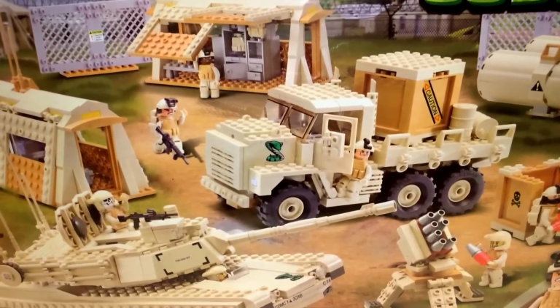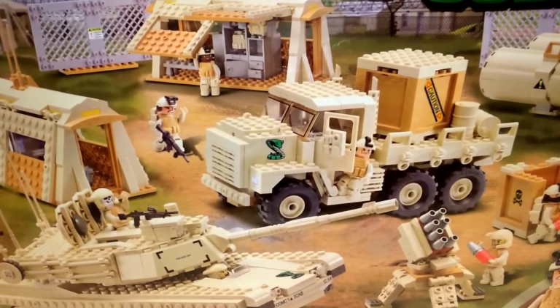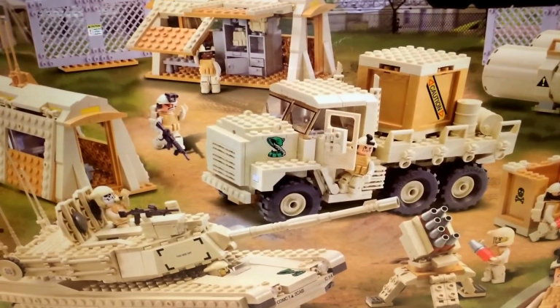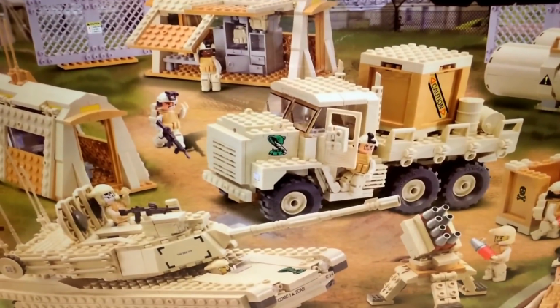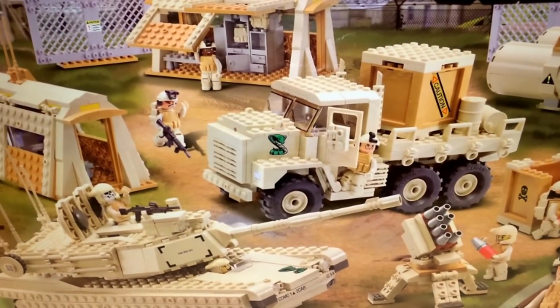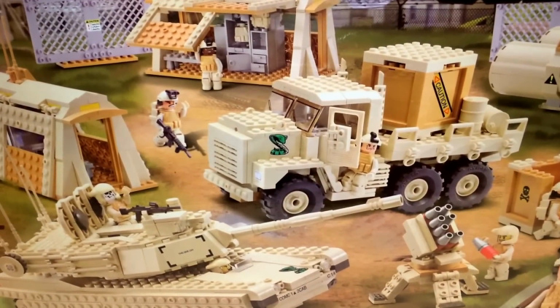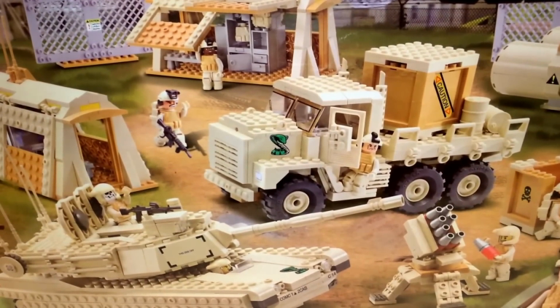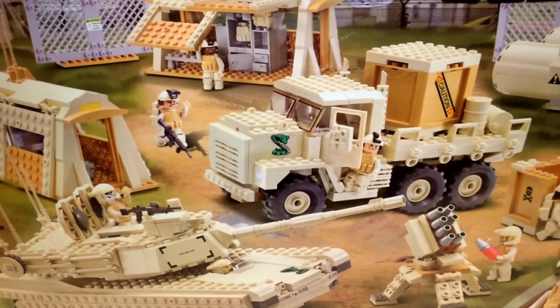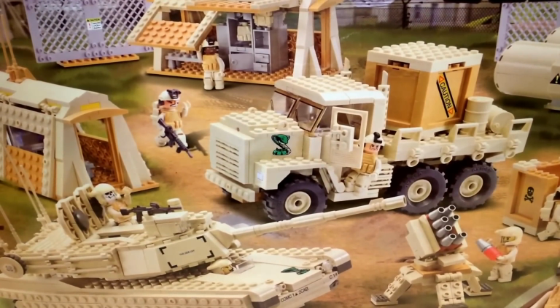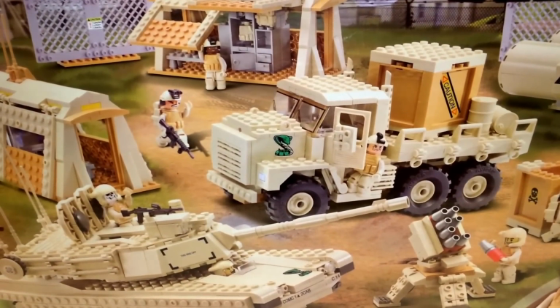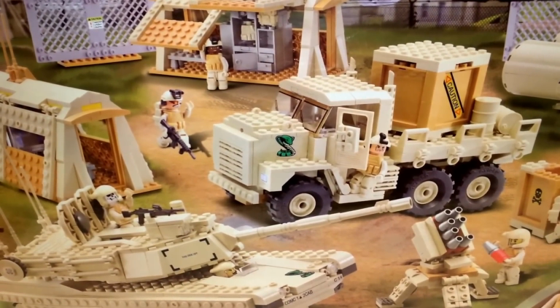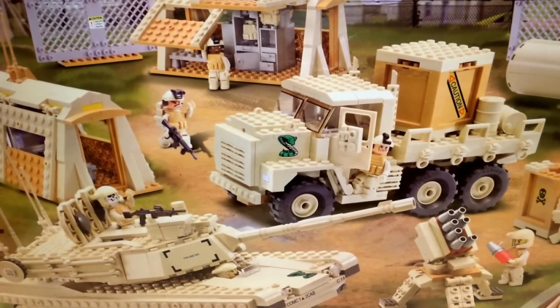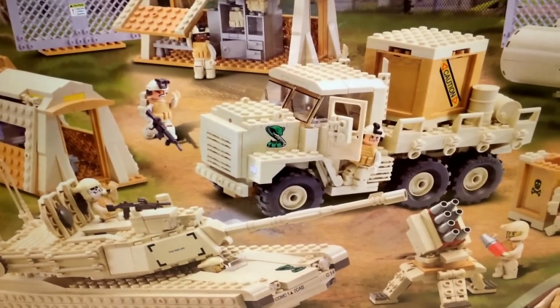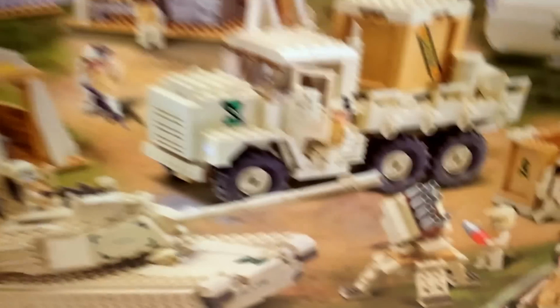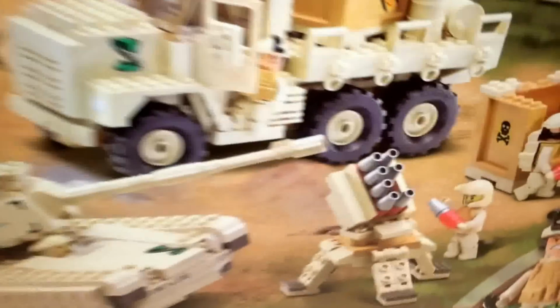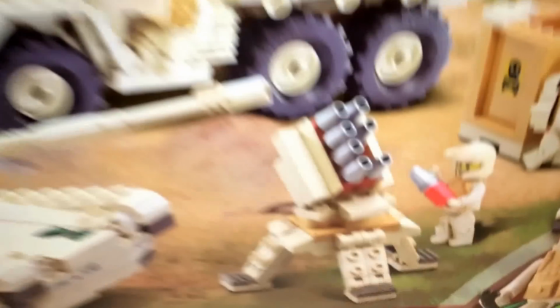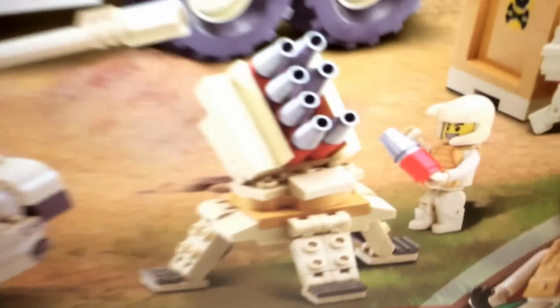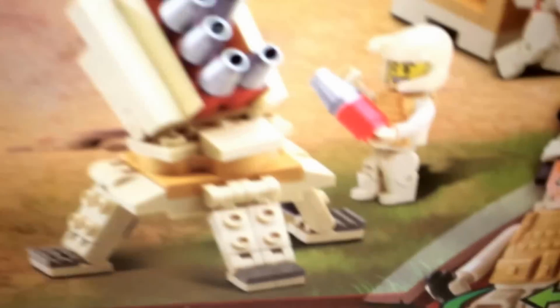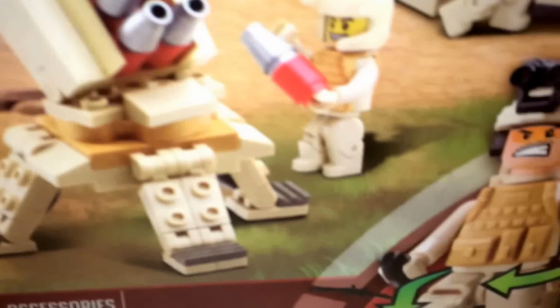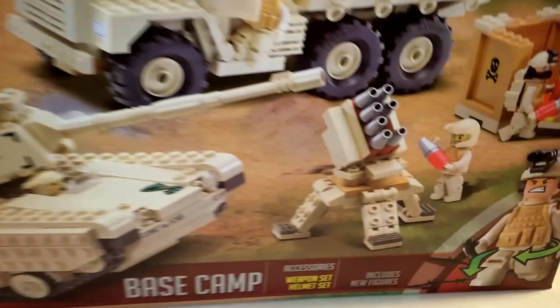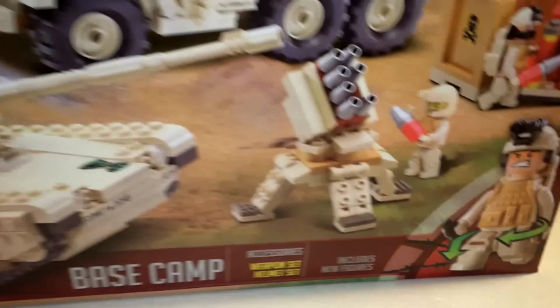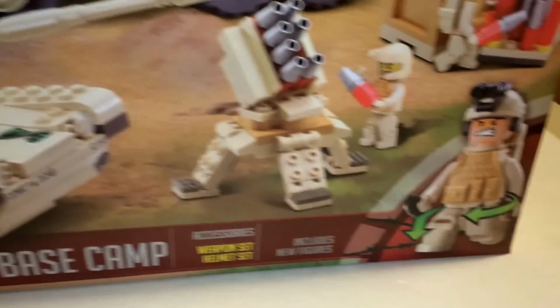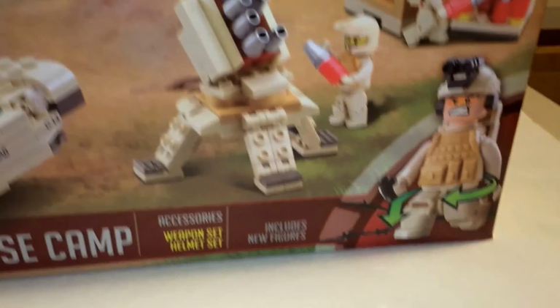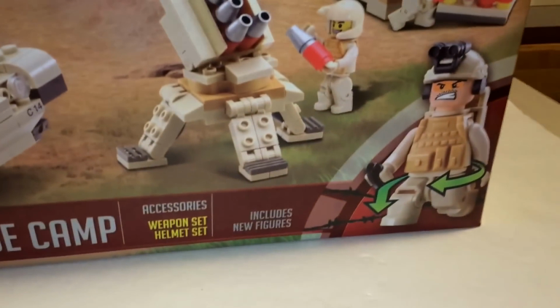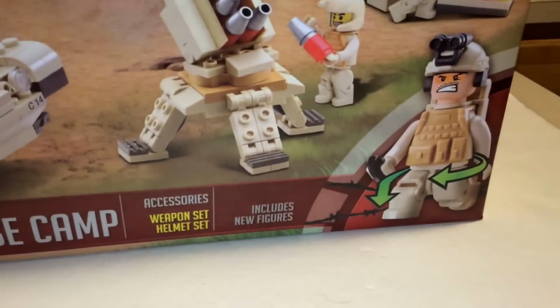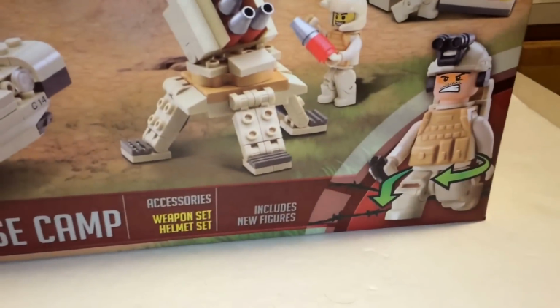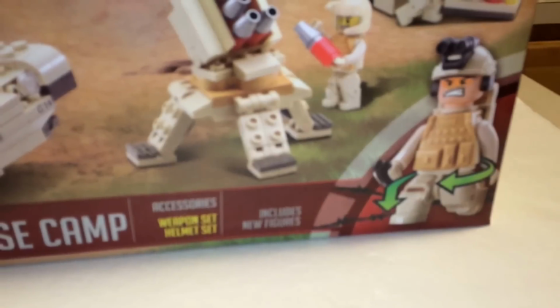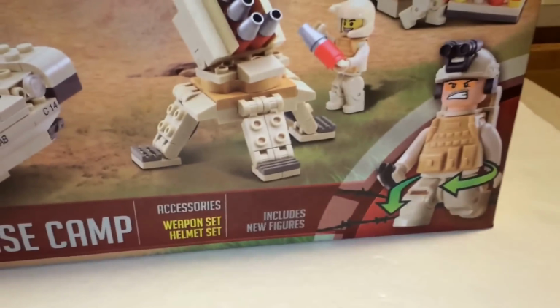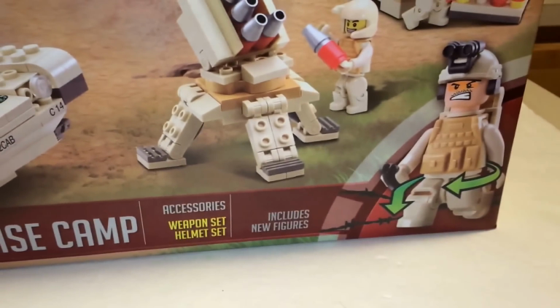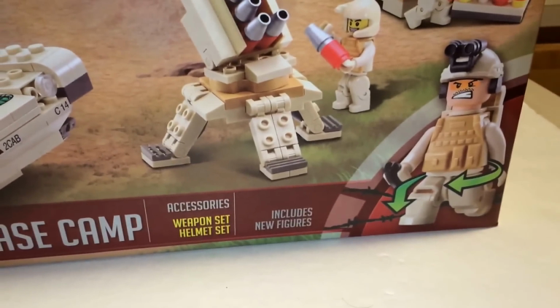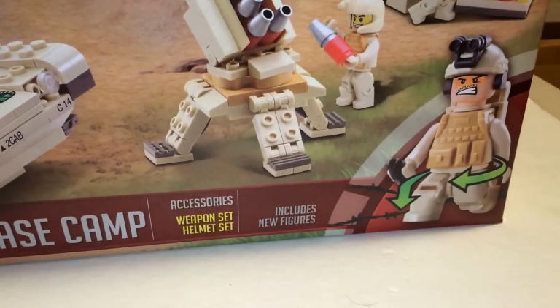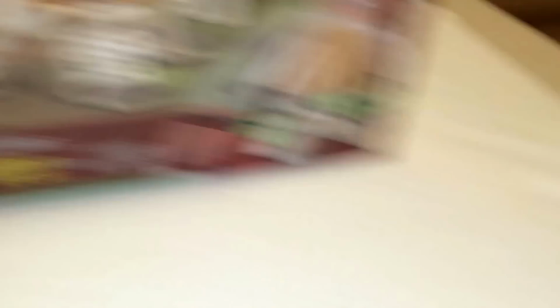Much brighter colors. And also, the minifigures are different because they bend at the knees, so we'll take a look at that.